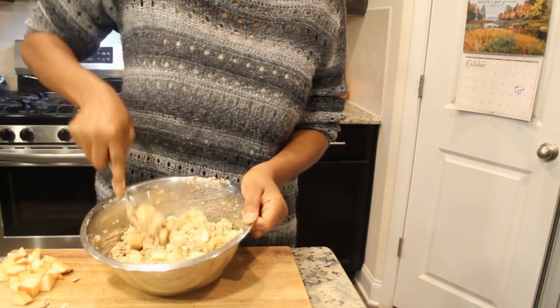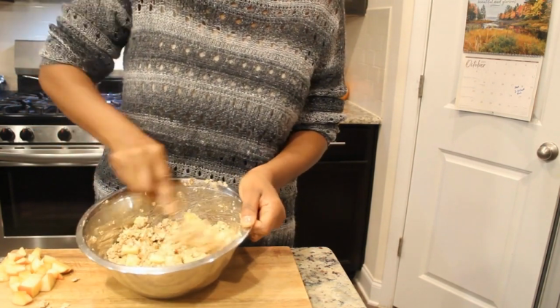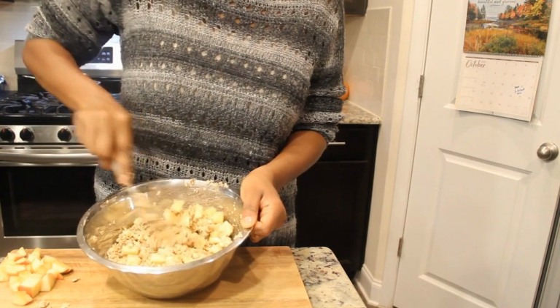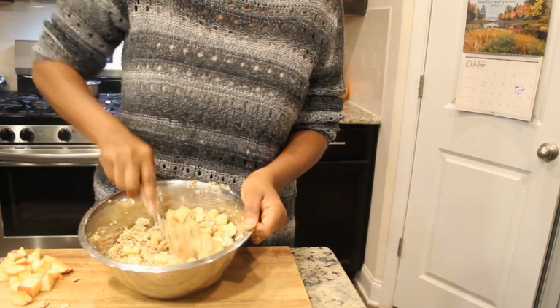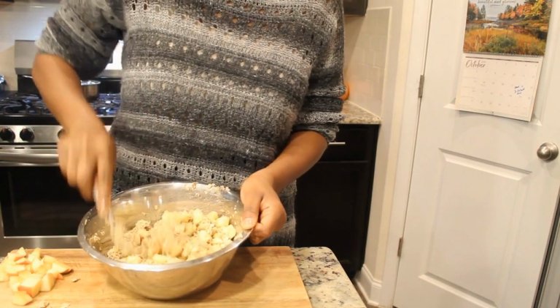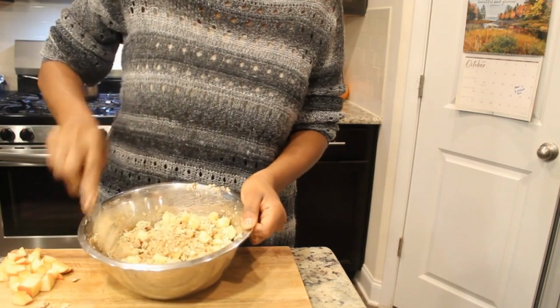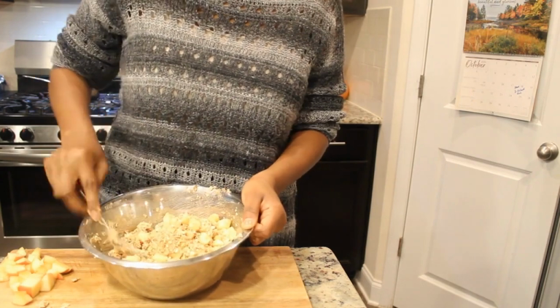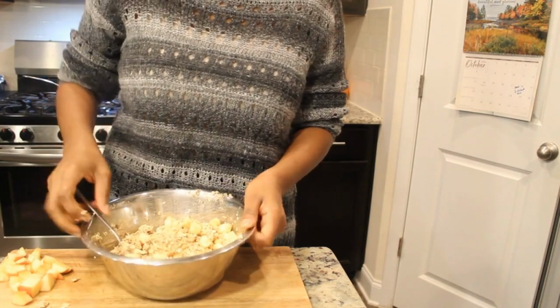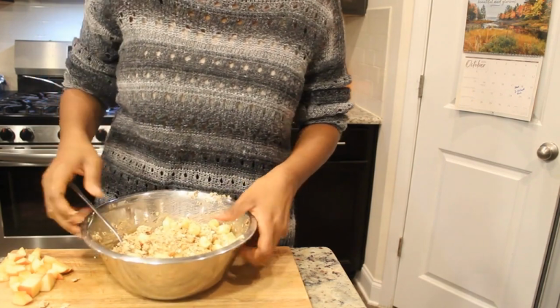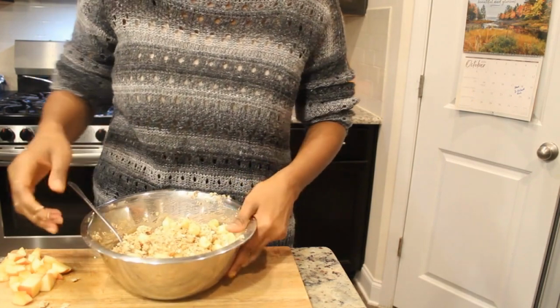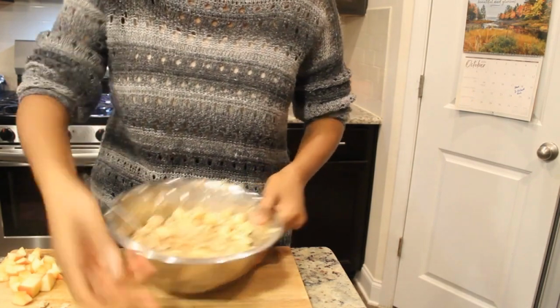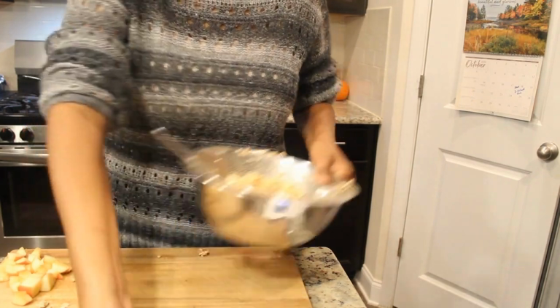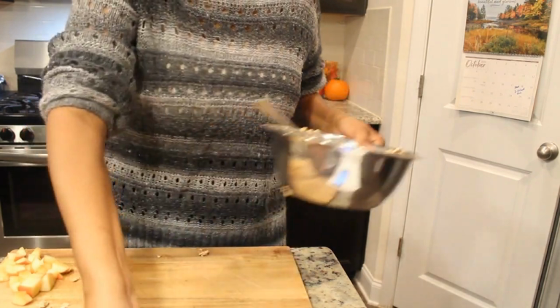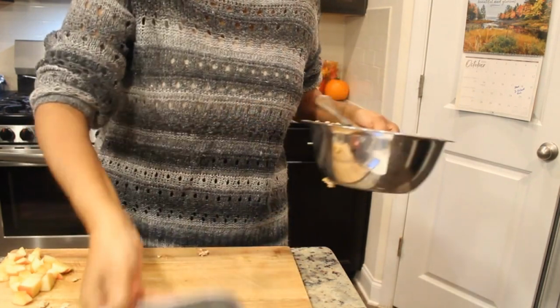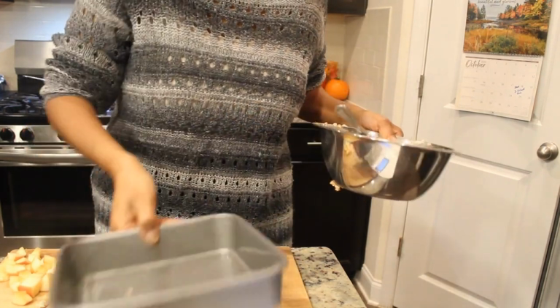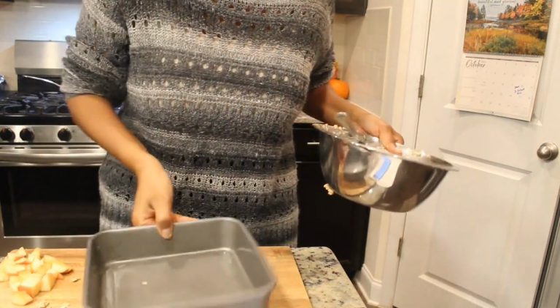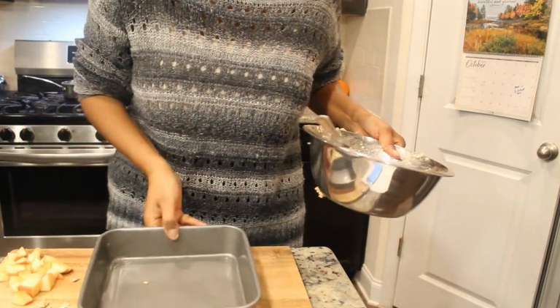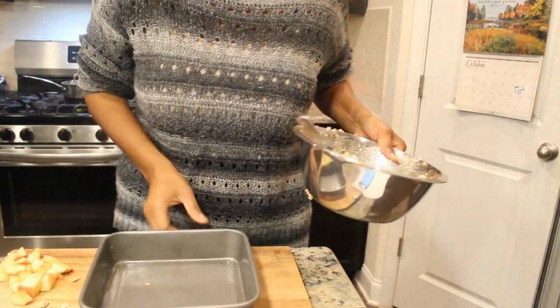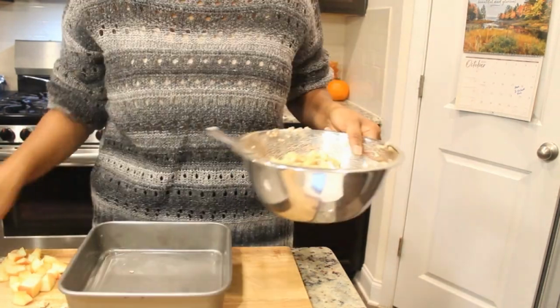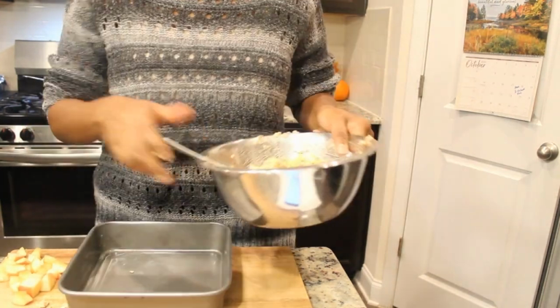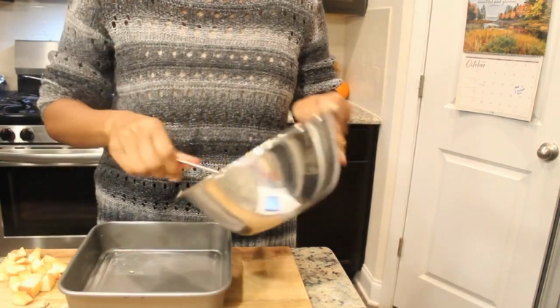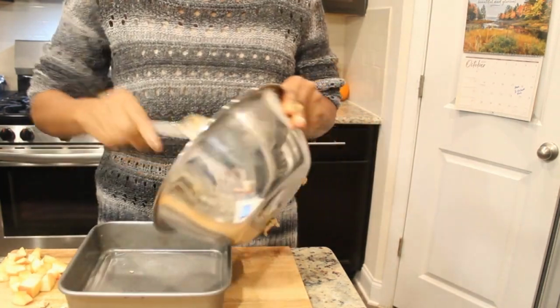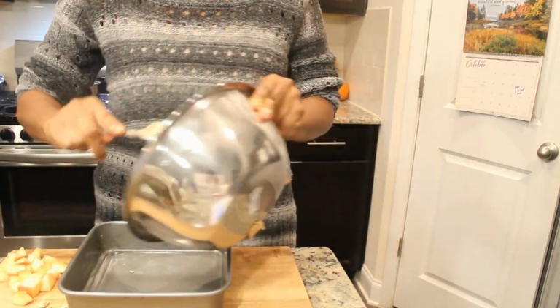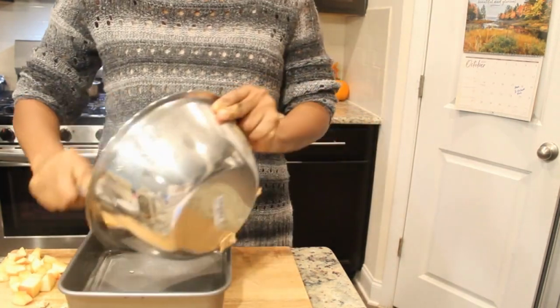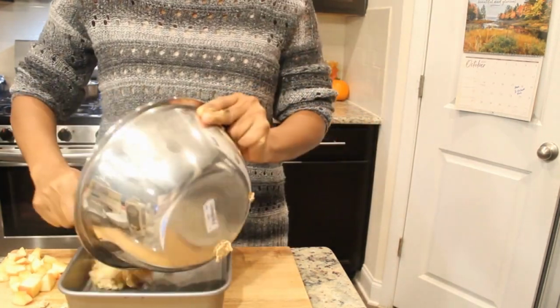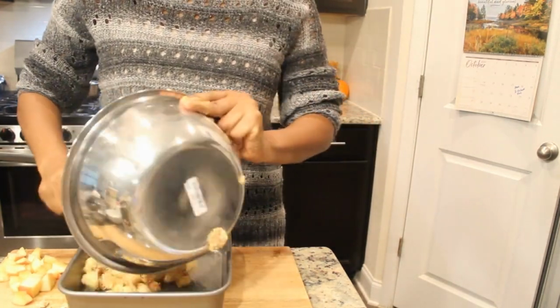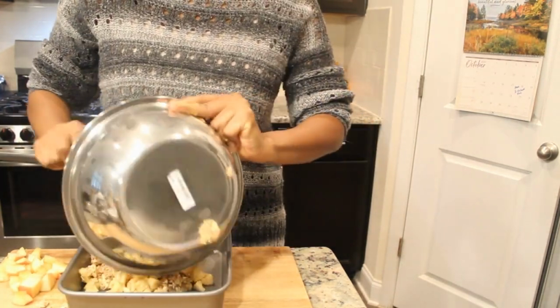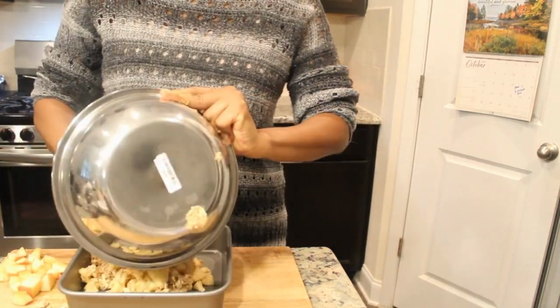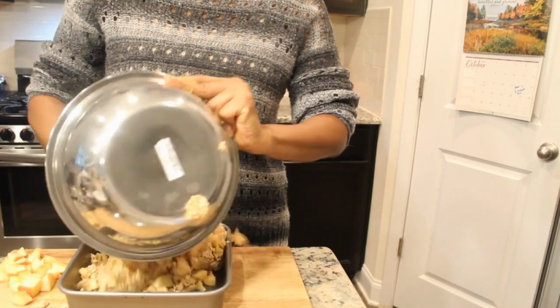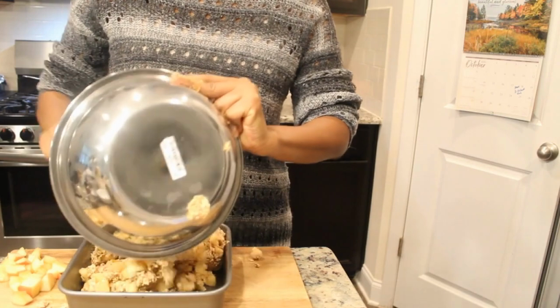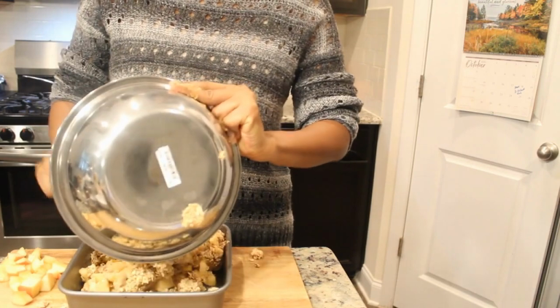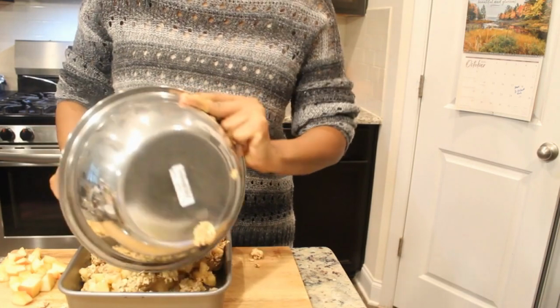That's how you want it. I'm going to take your pan and pour the mixture into the pan.